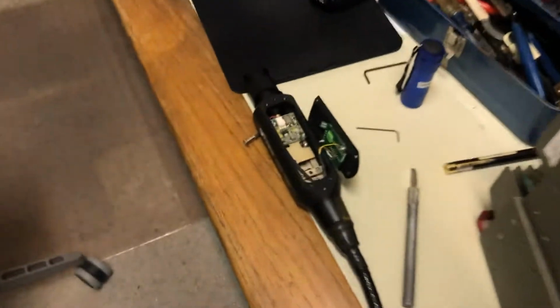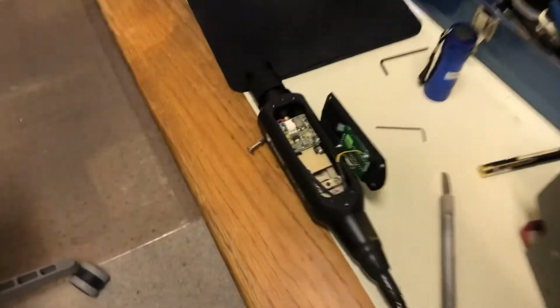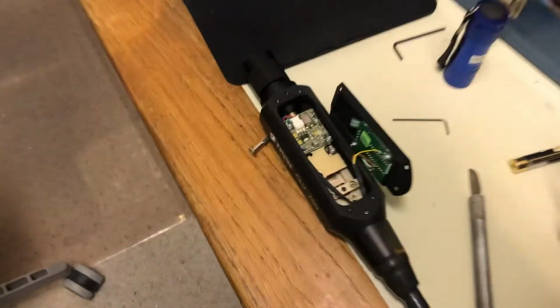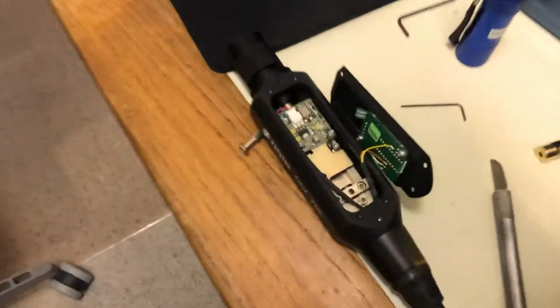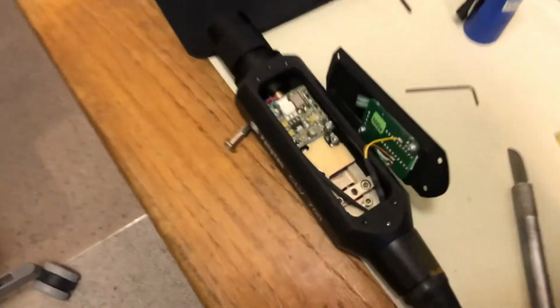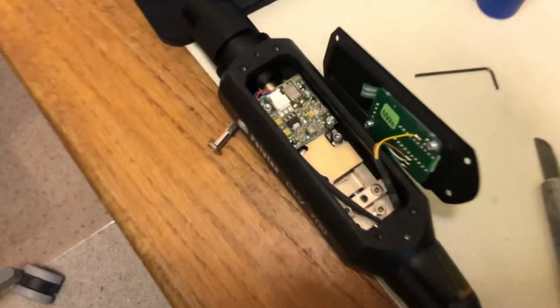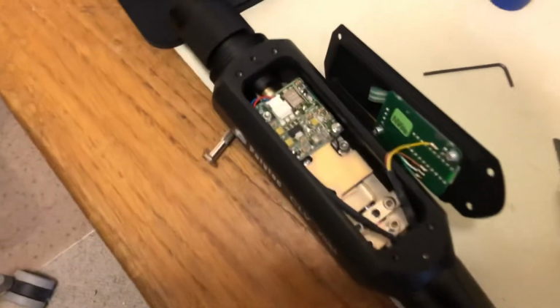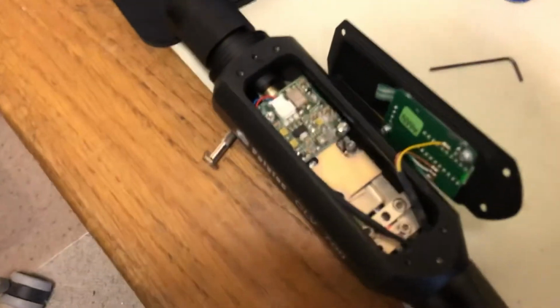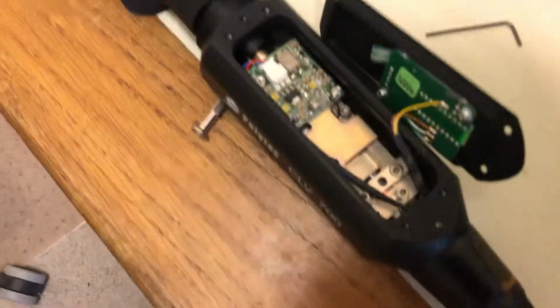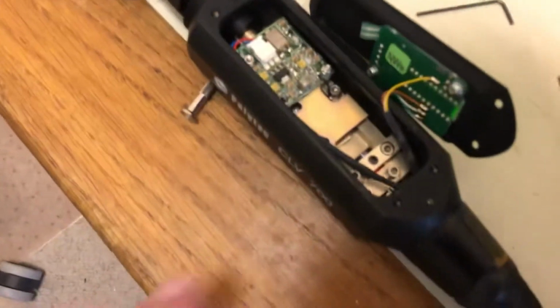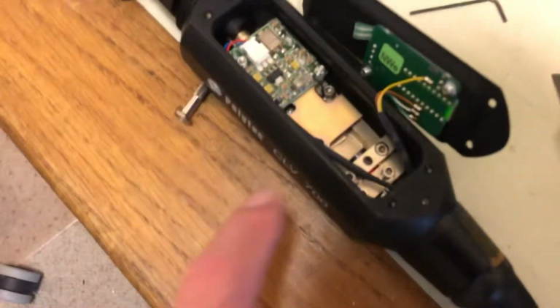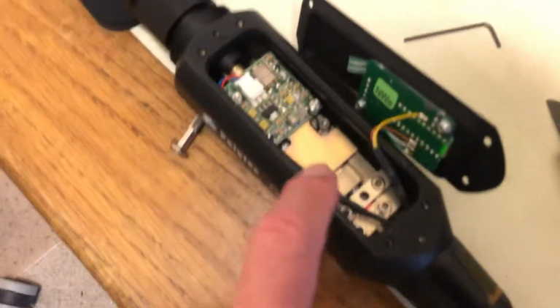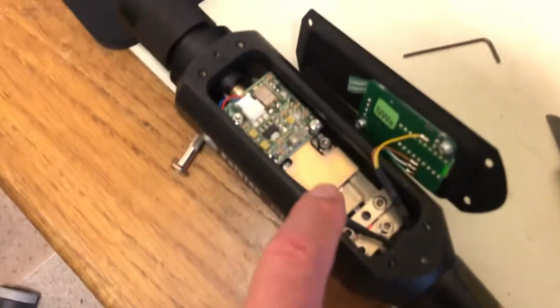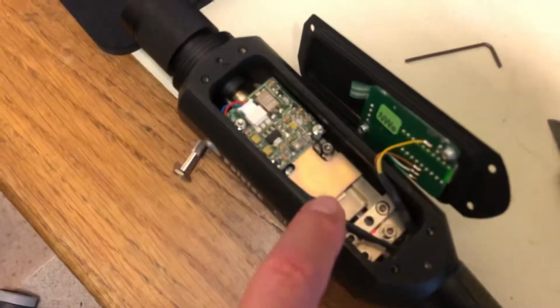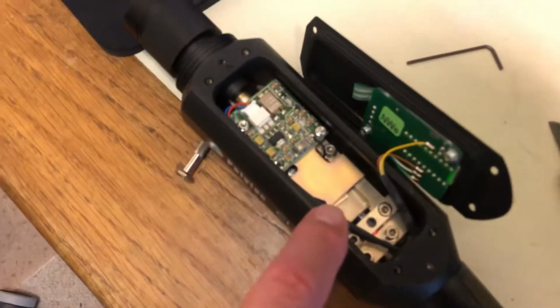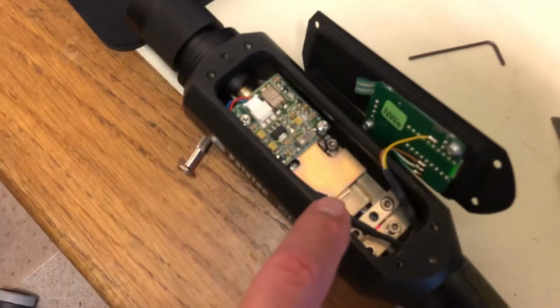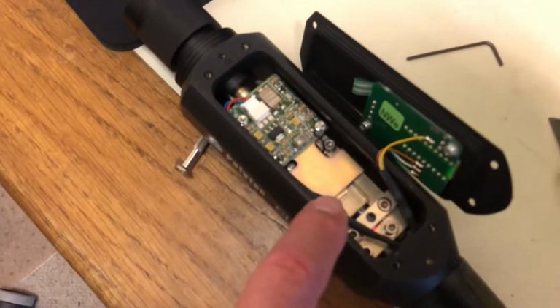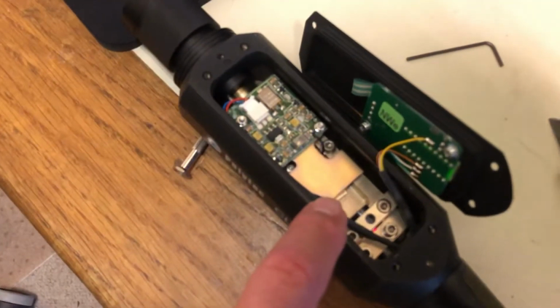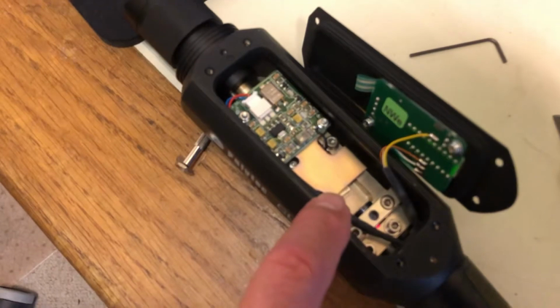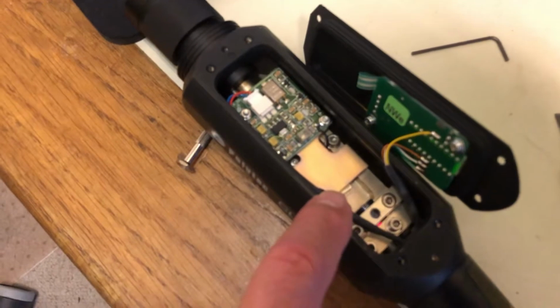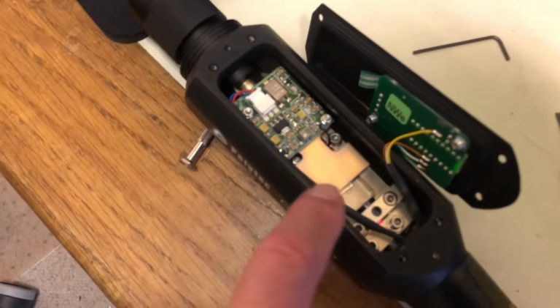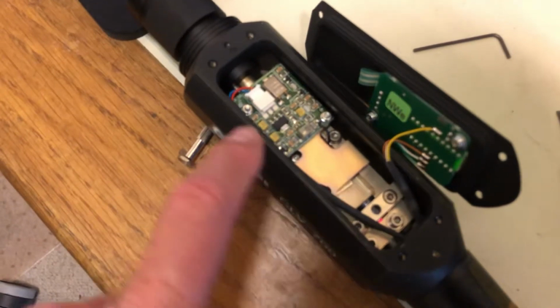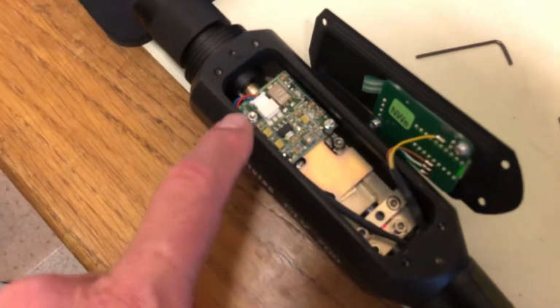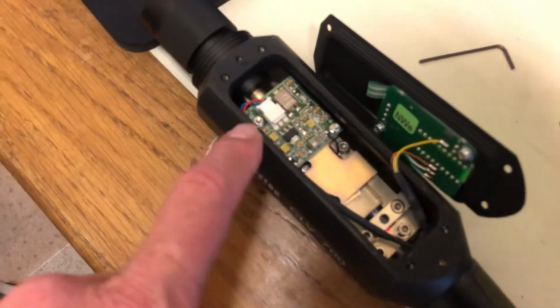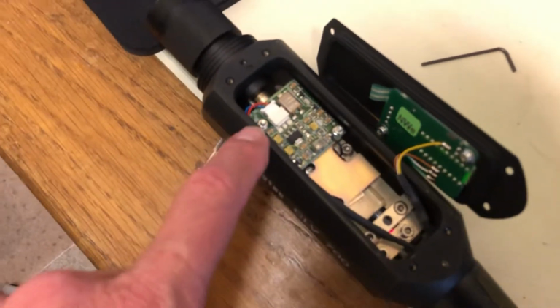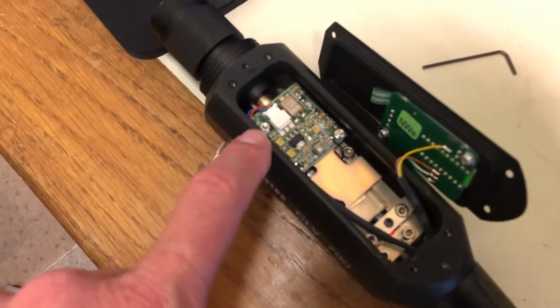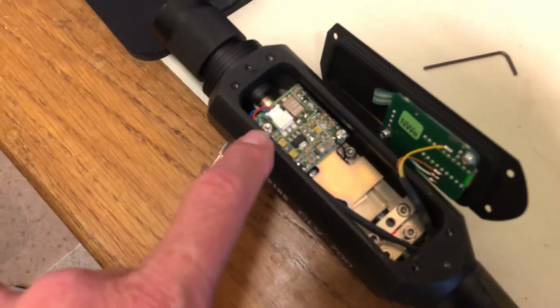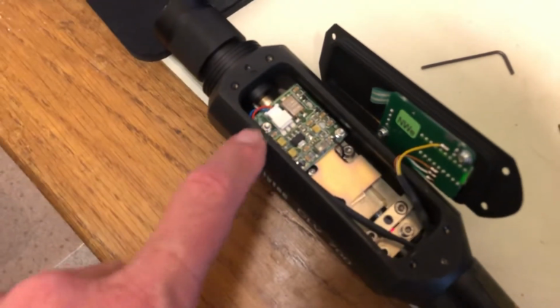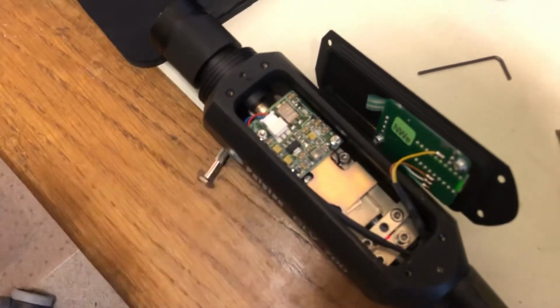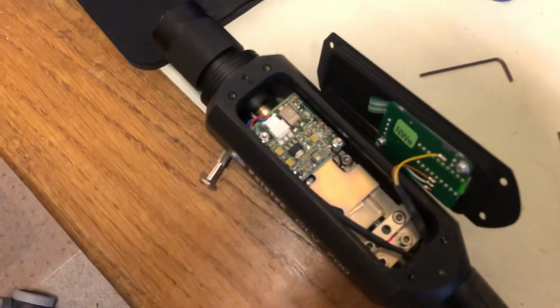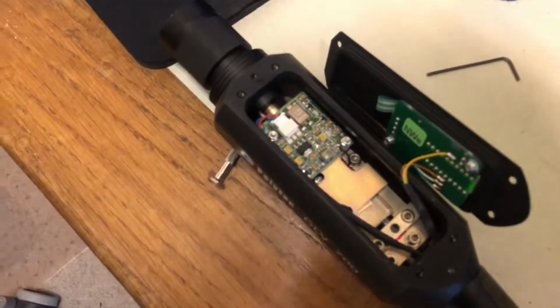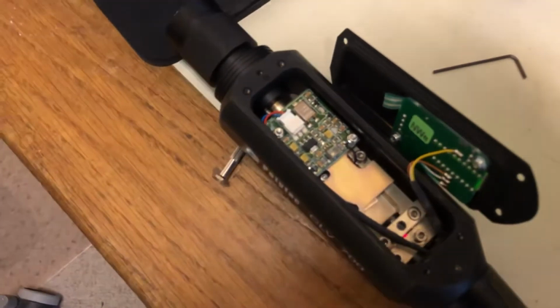This again being the laser head — there's the Bragg cell in here. This is a 35 megahertz modulator.